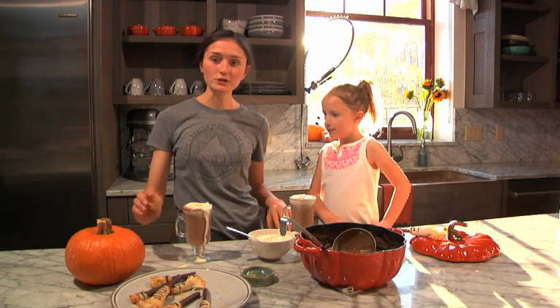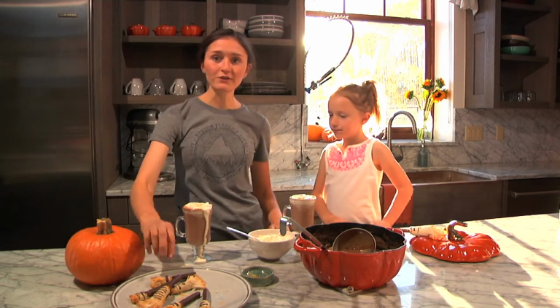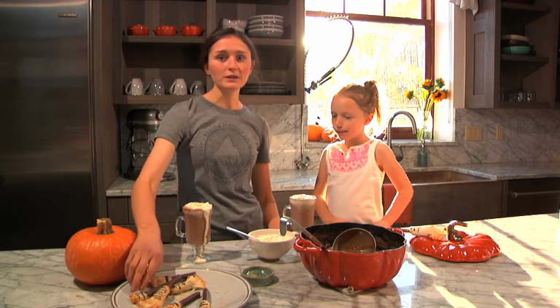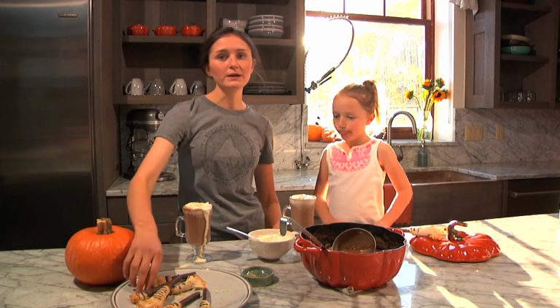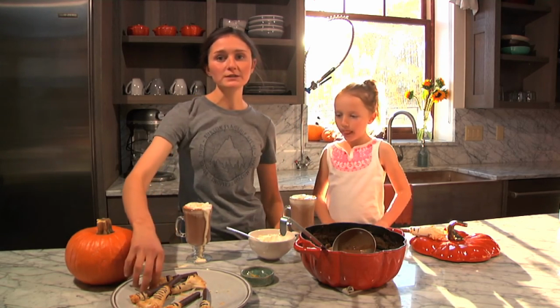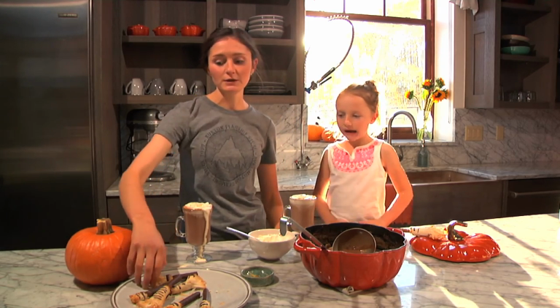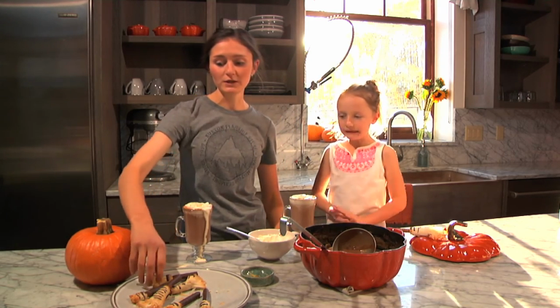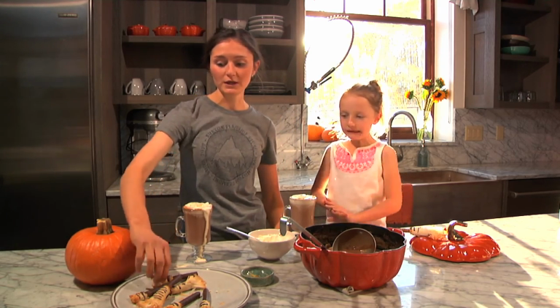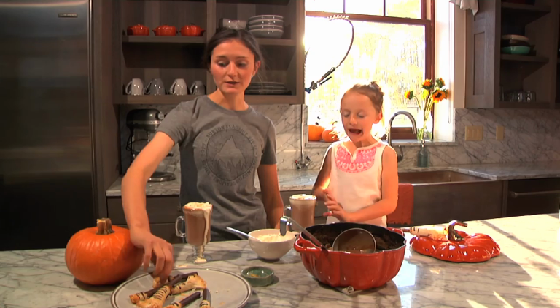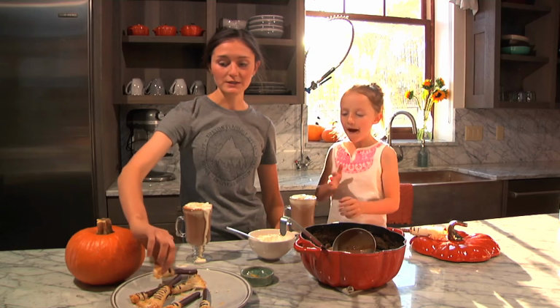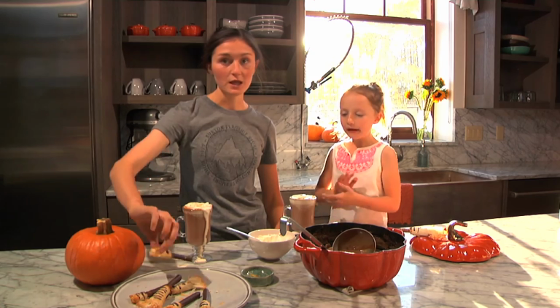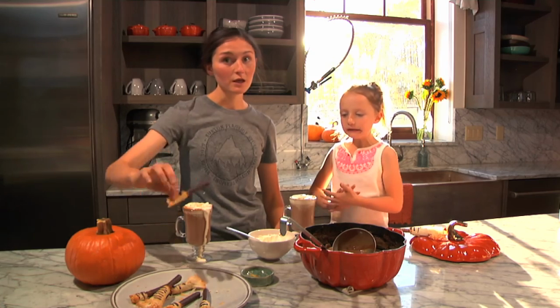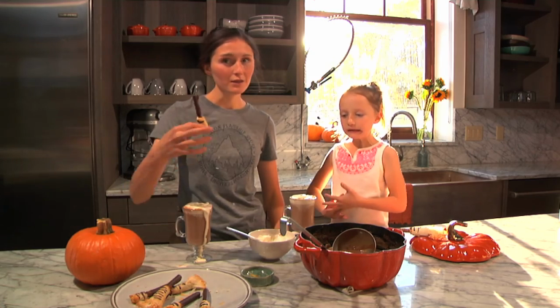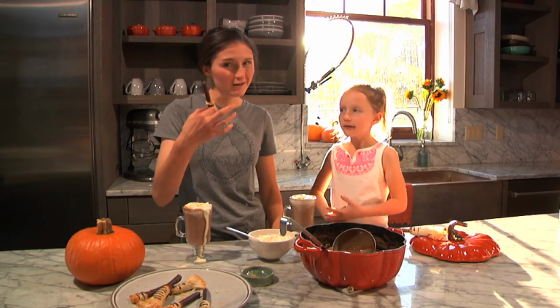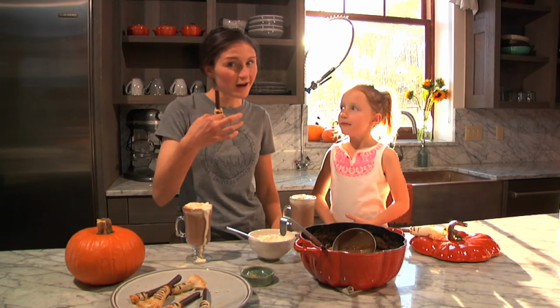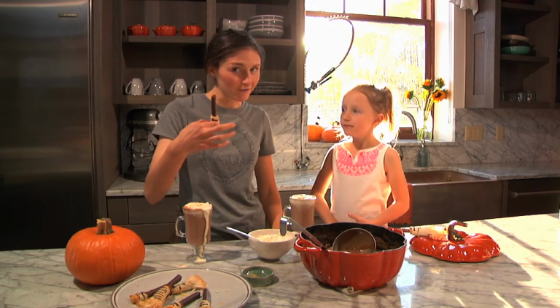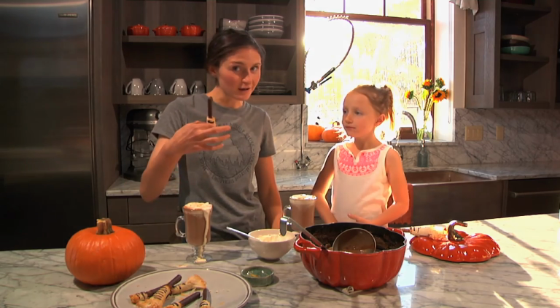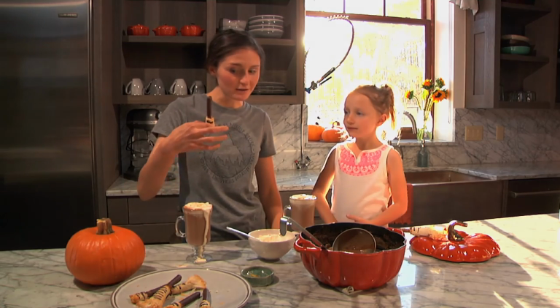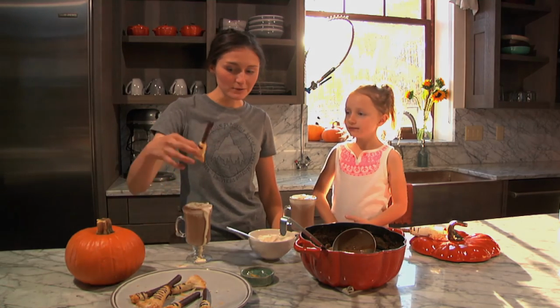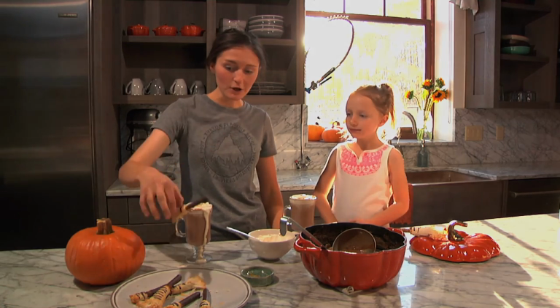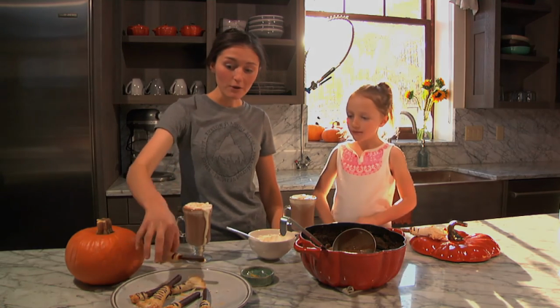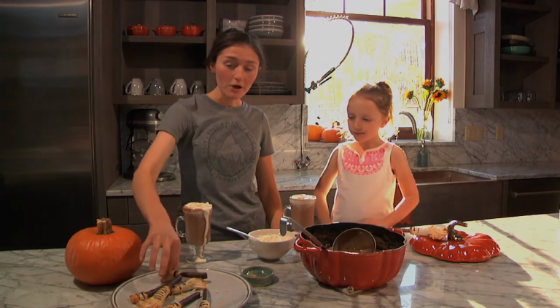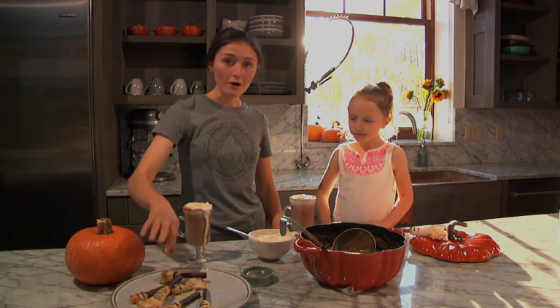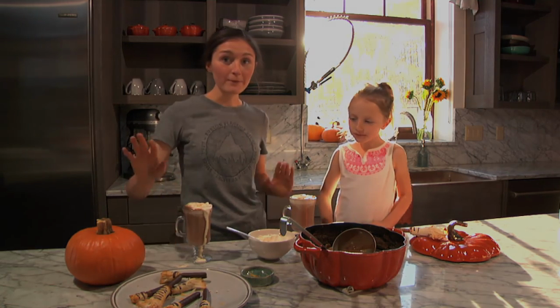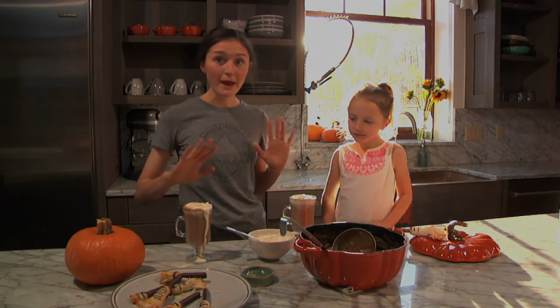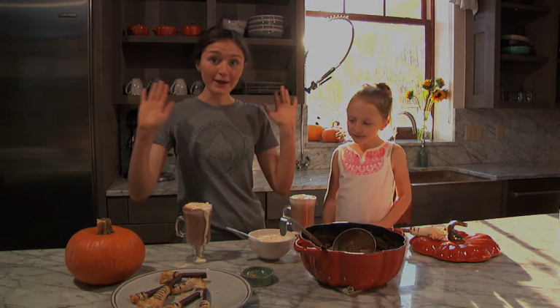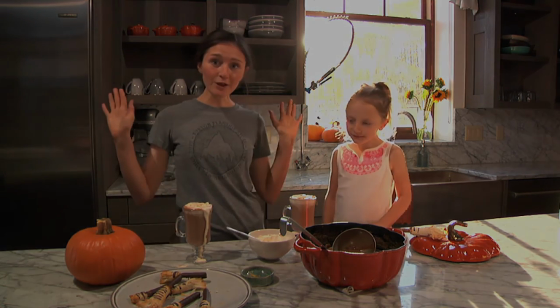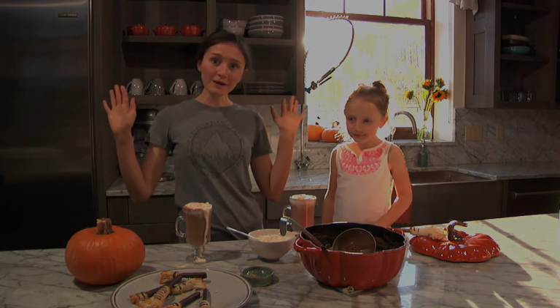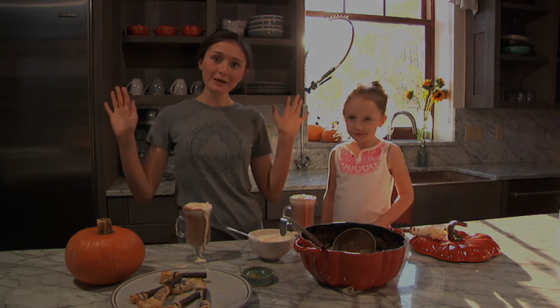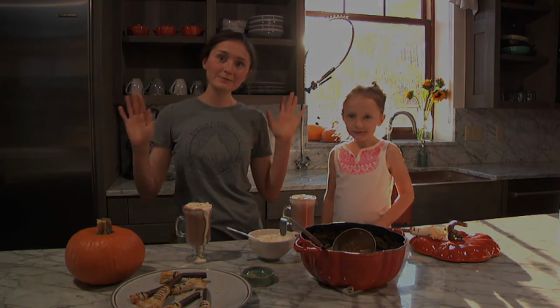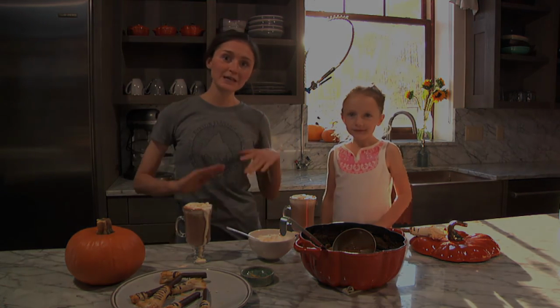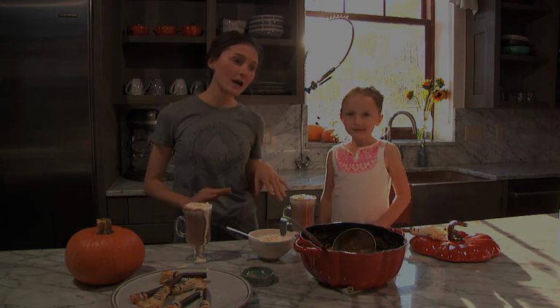Don't forget the pretzels like we did, because they're kind of awesome. Happy Halloween! See ya.